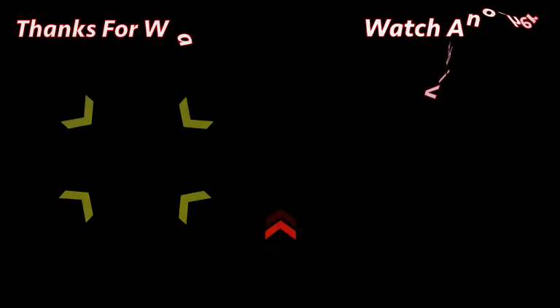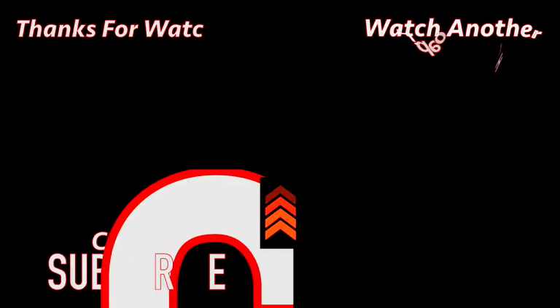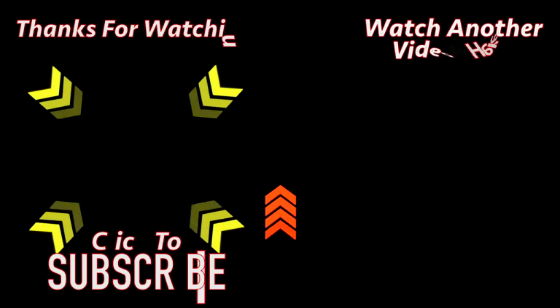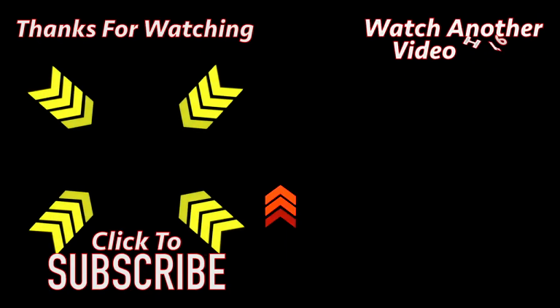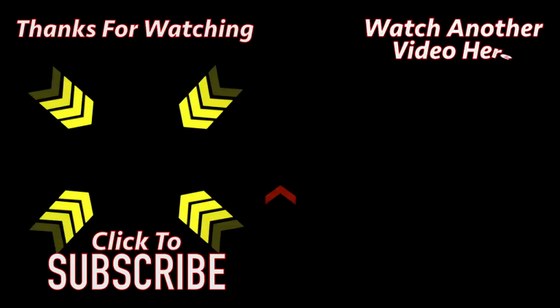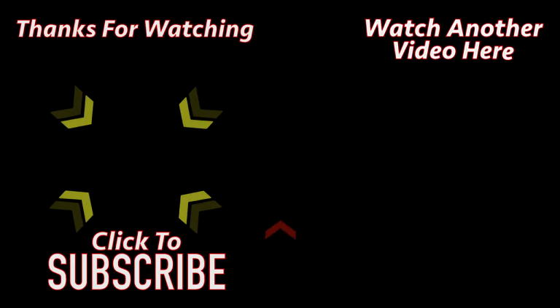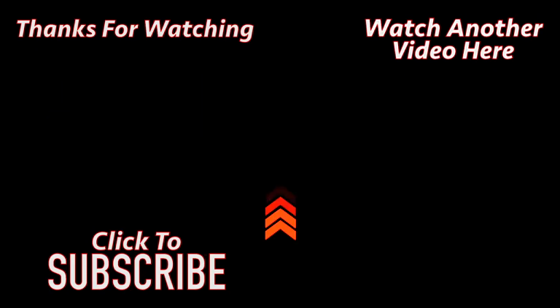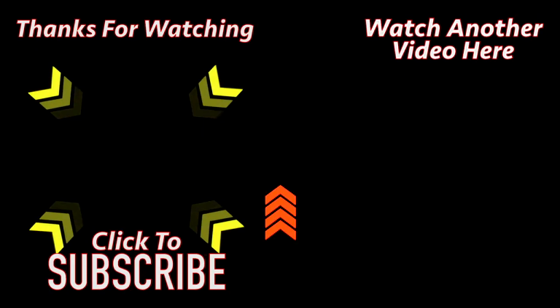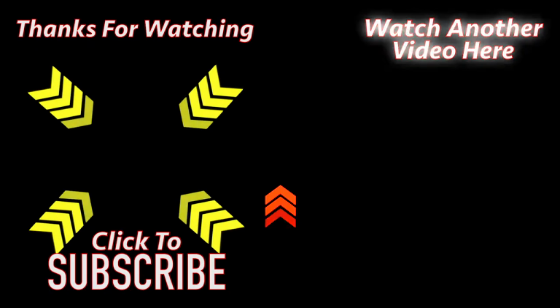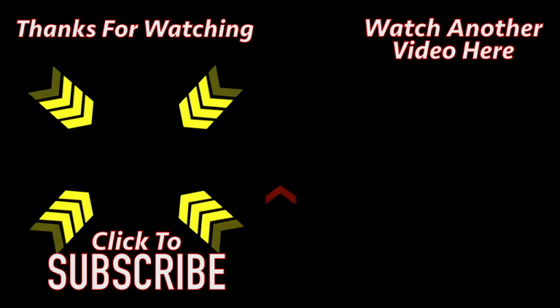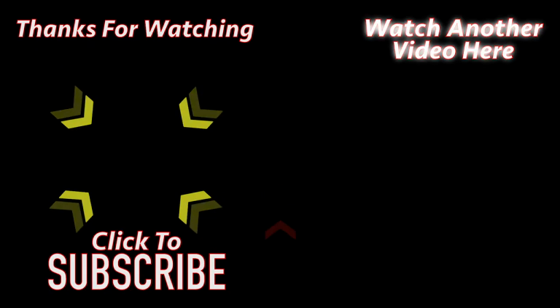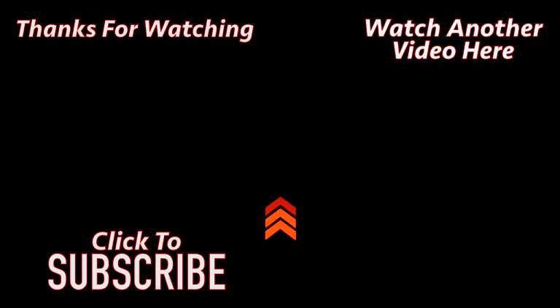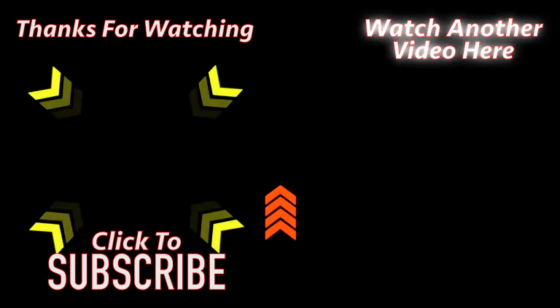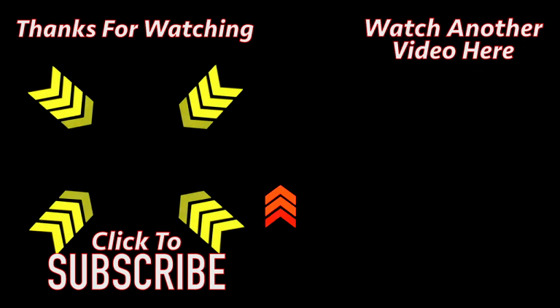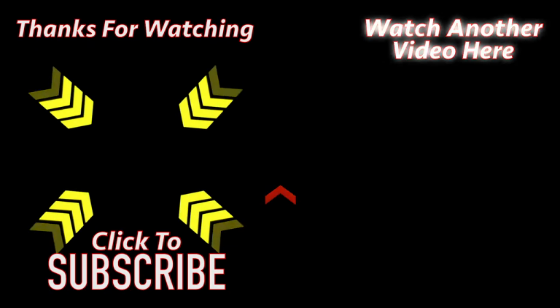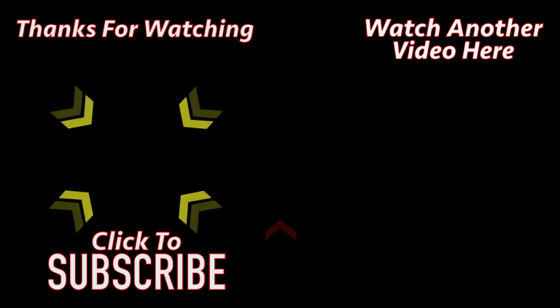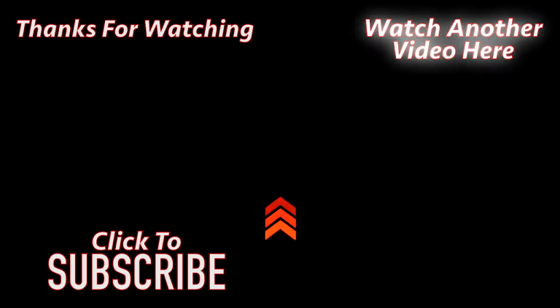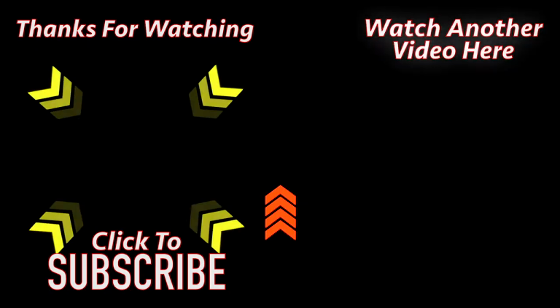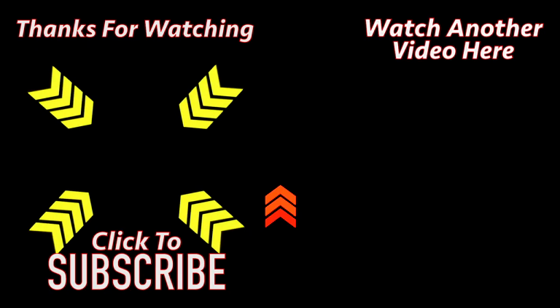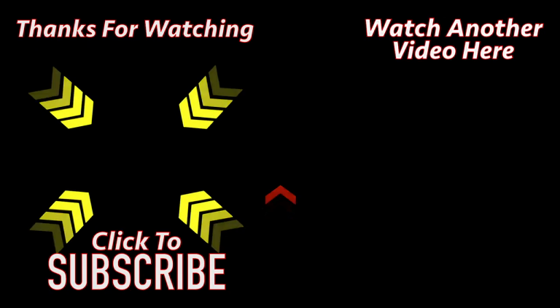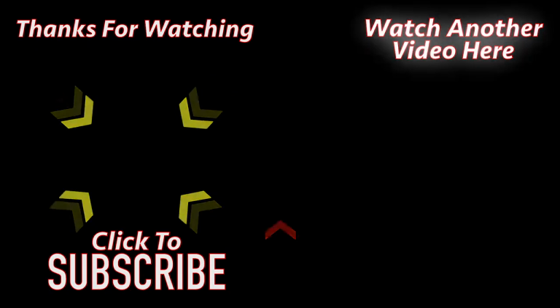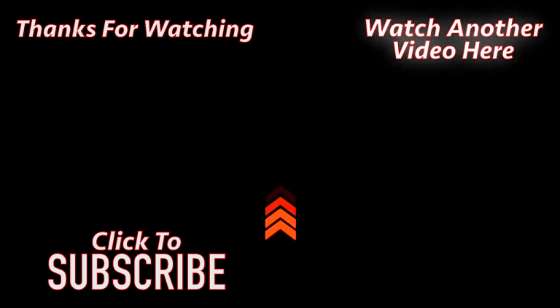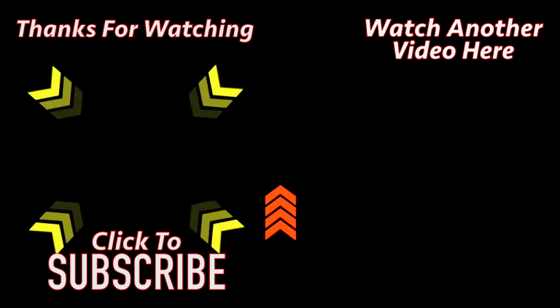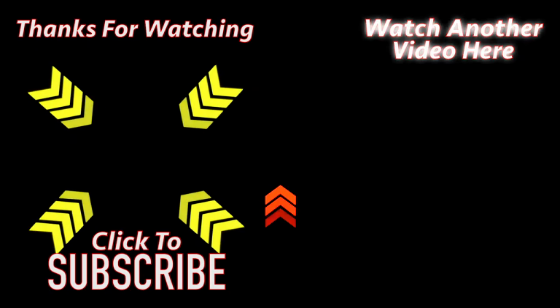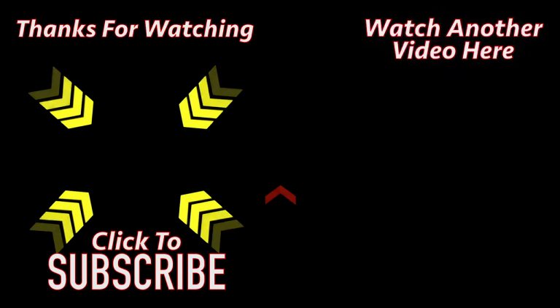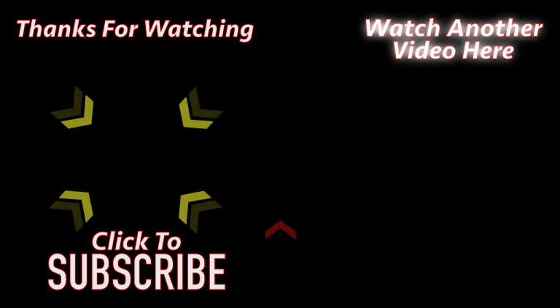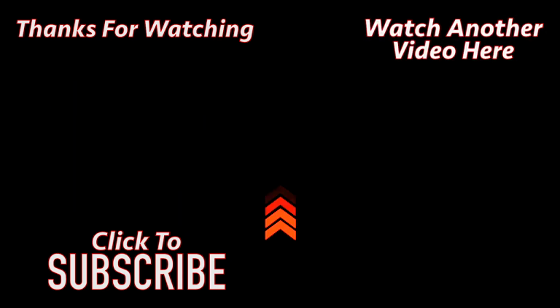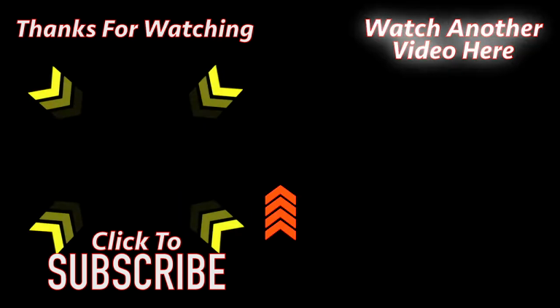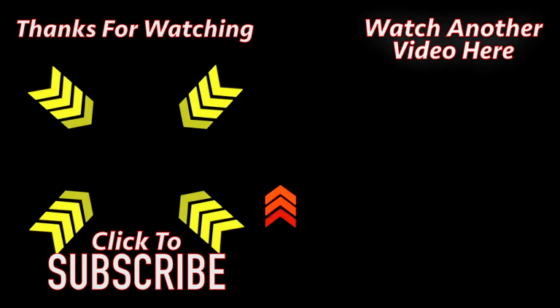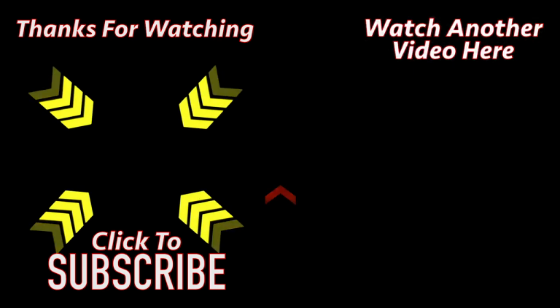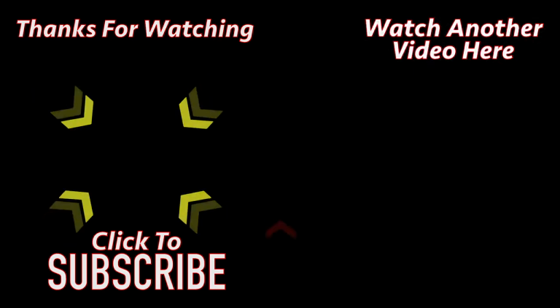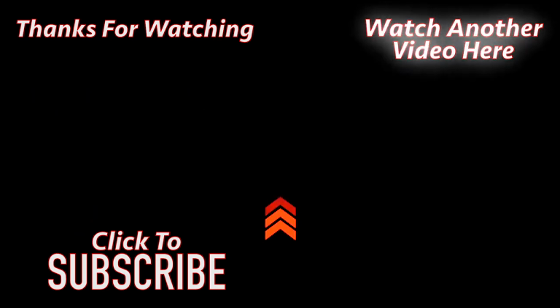Thank you for watching. Please click the link on the left to subscribe to the channel, or click the link on the right. Don't forget to watch the full video.